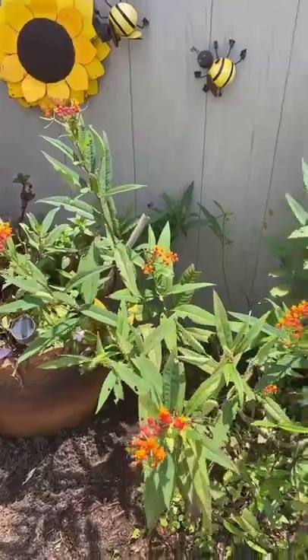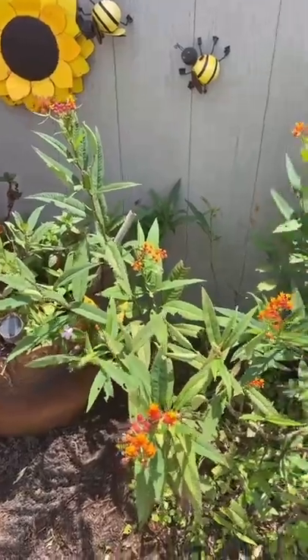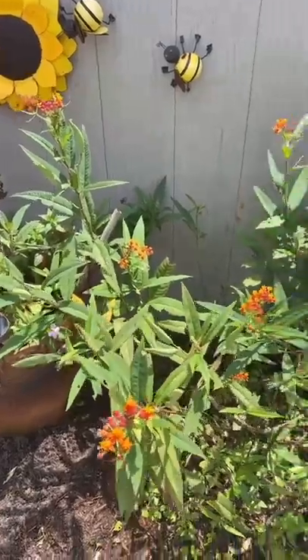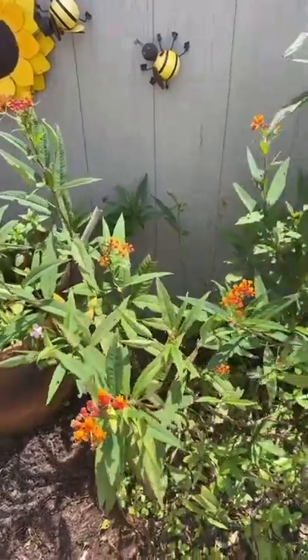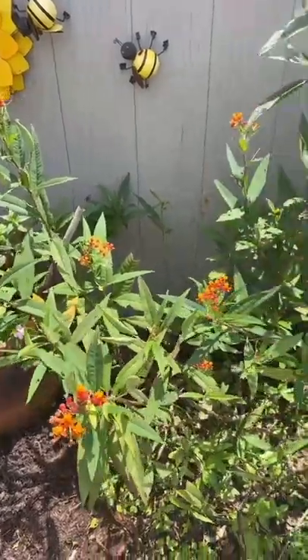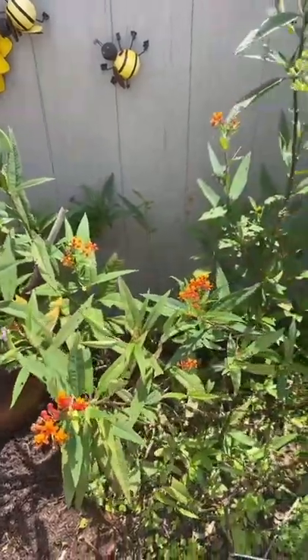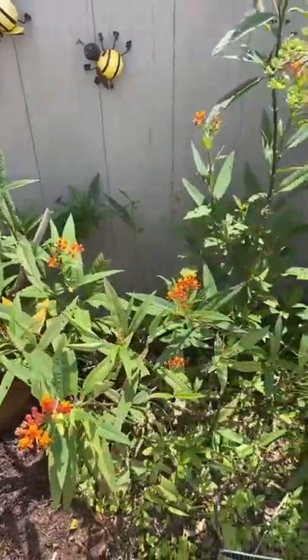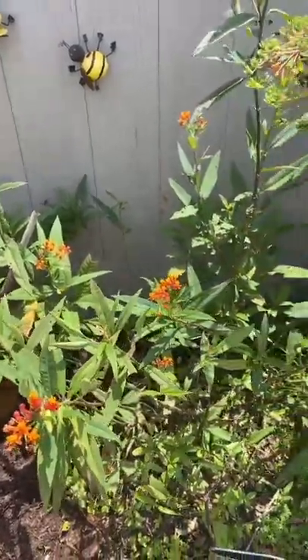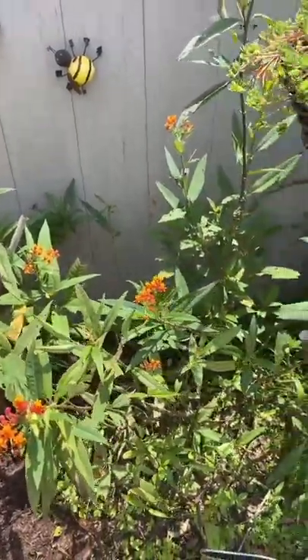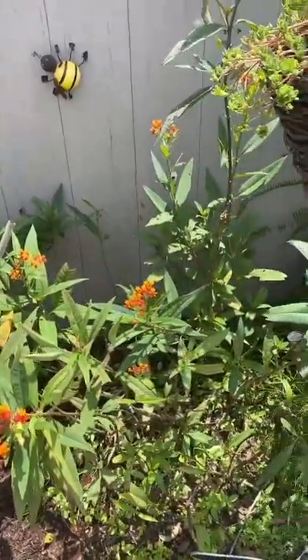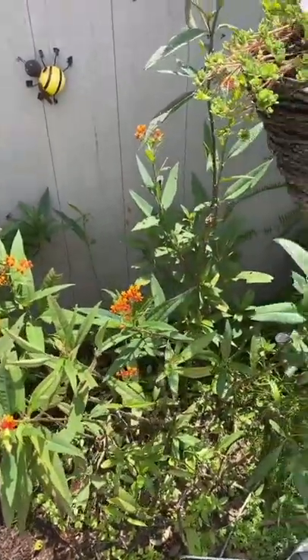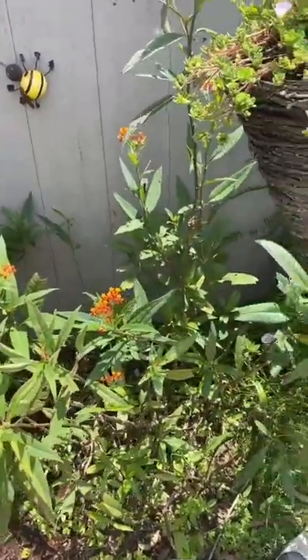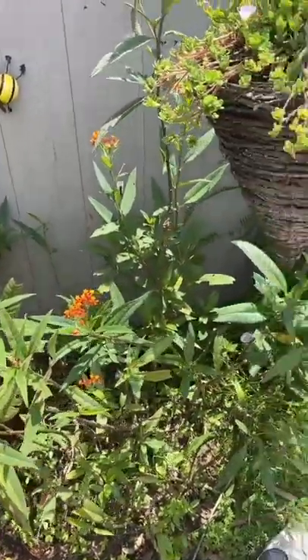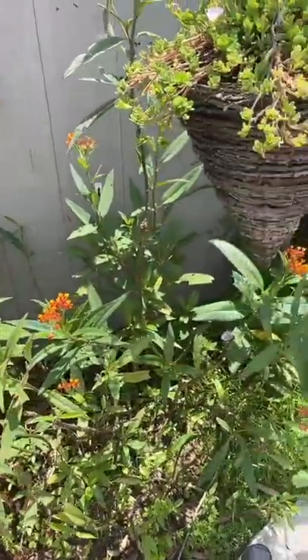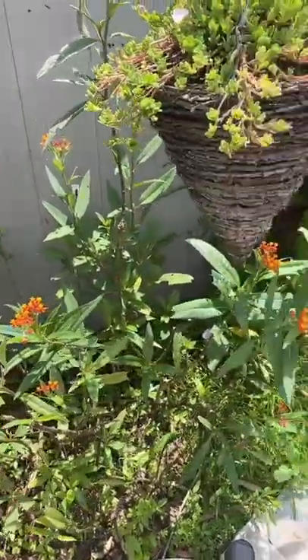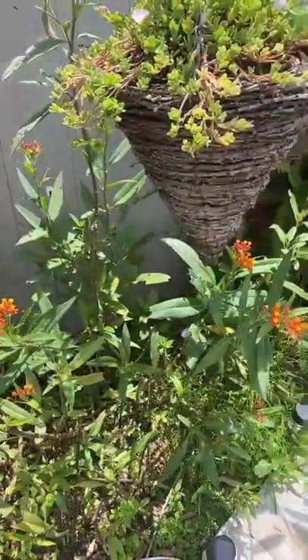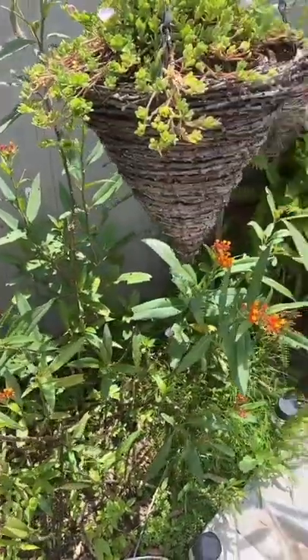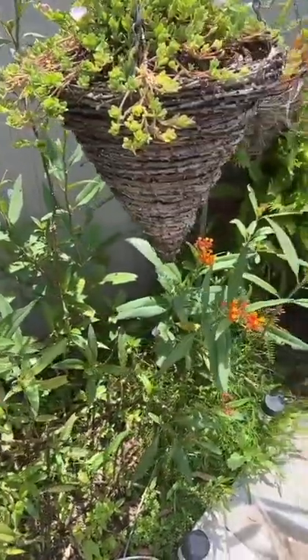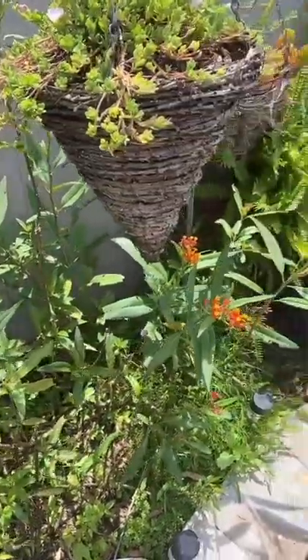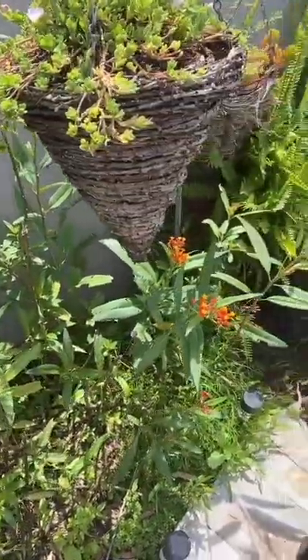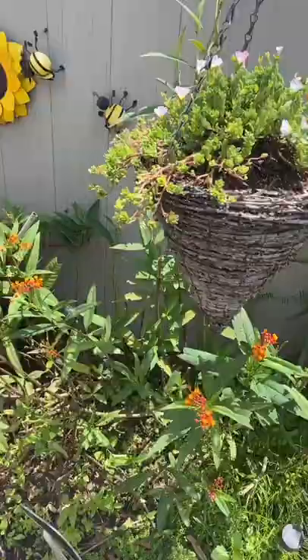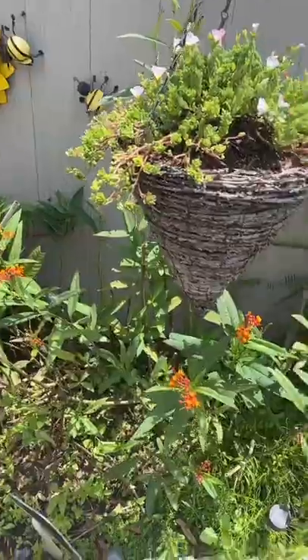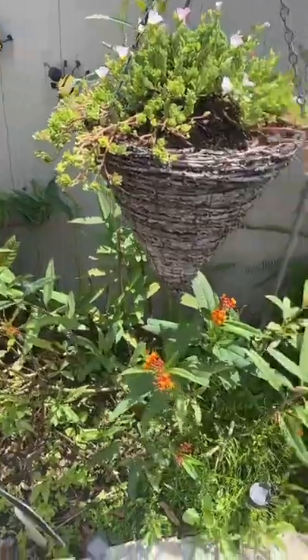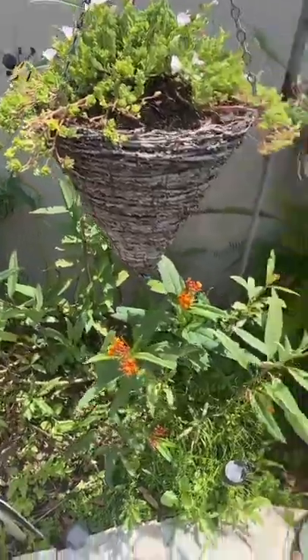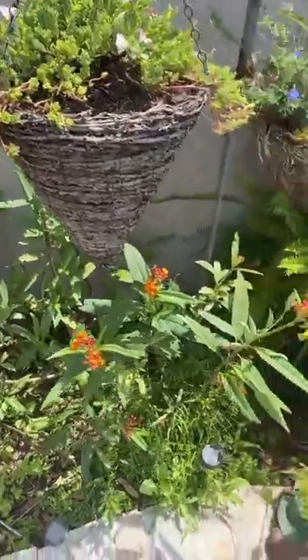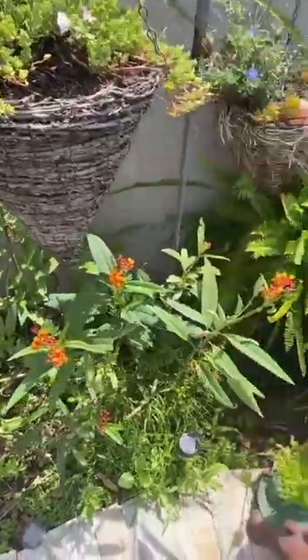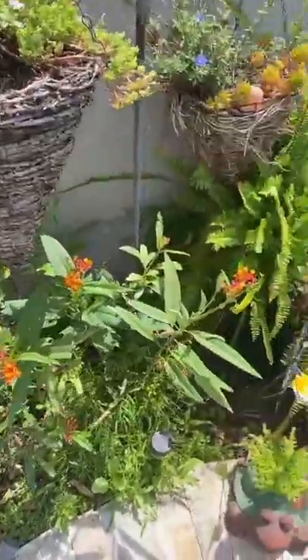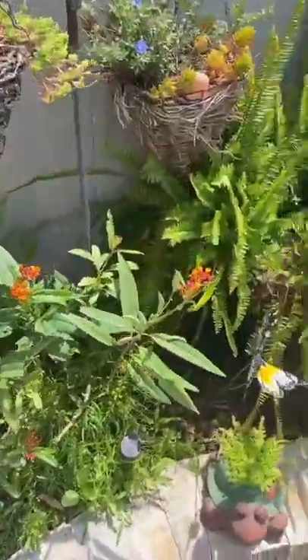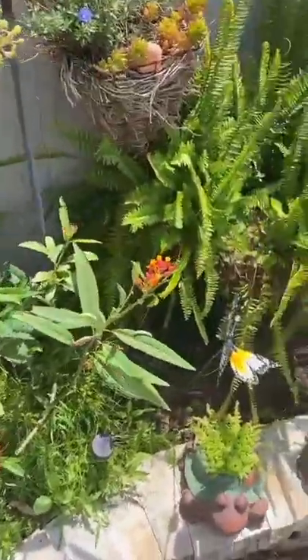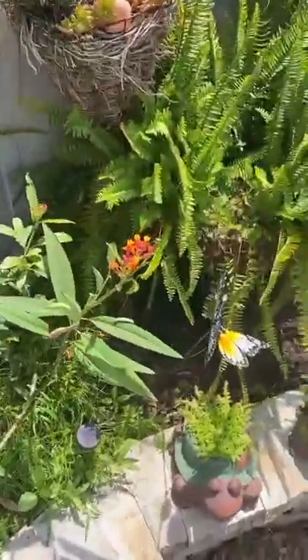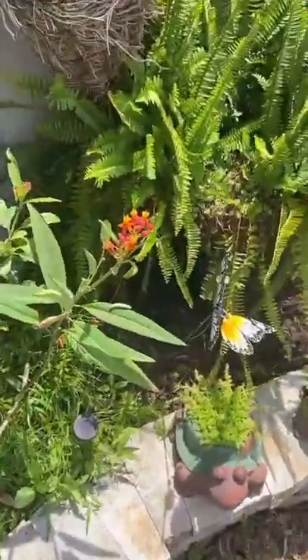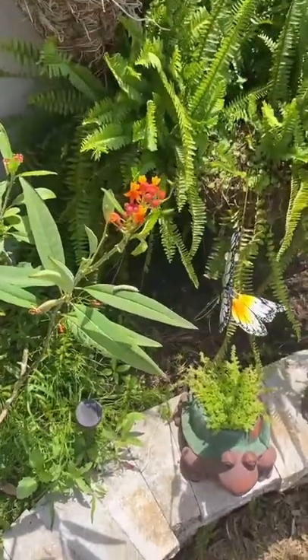First, you are going to need to get yourself a plant that attracts butterflies. This one is called the milkweed plant that I have.